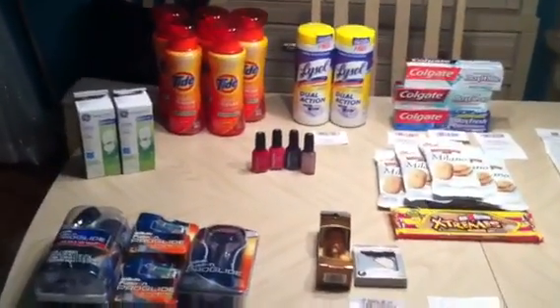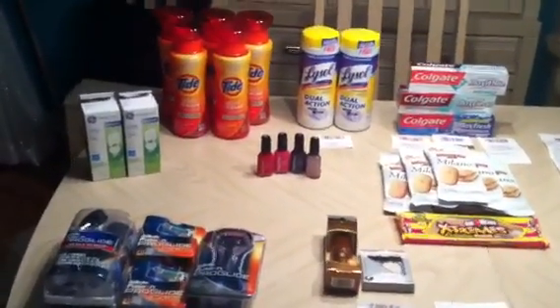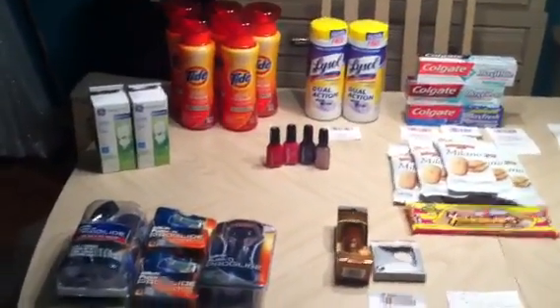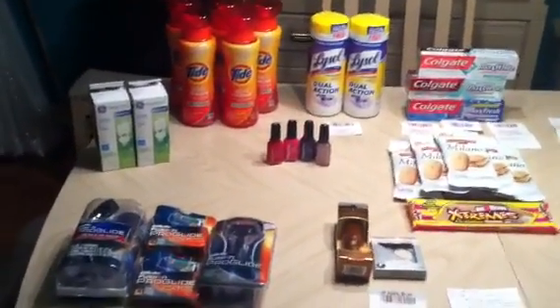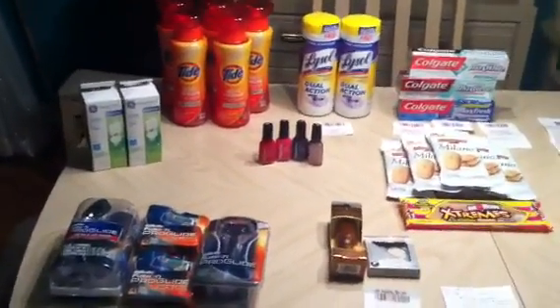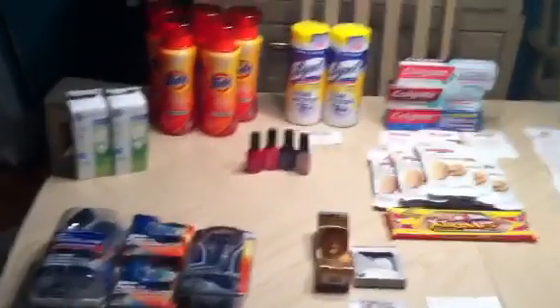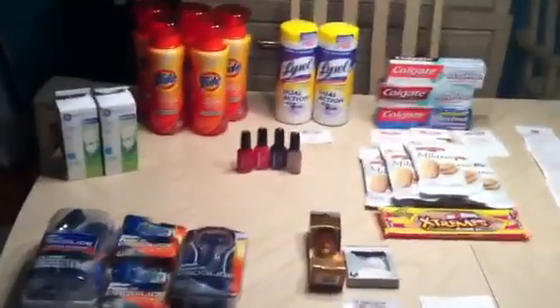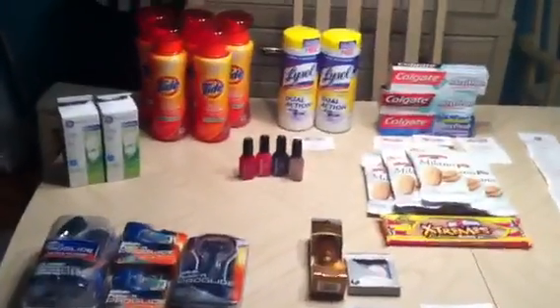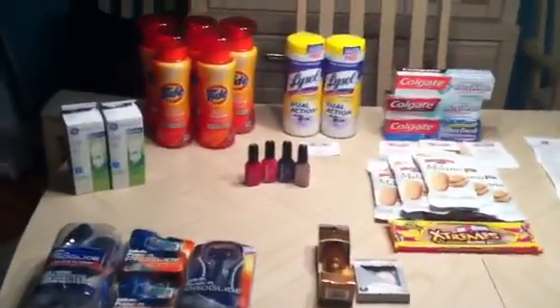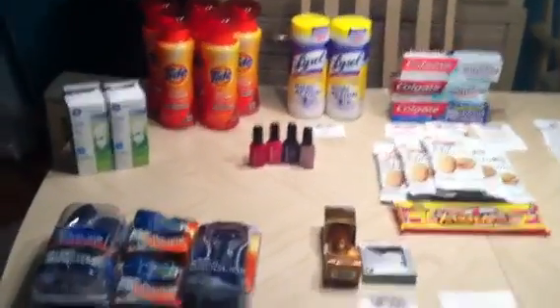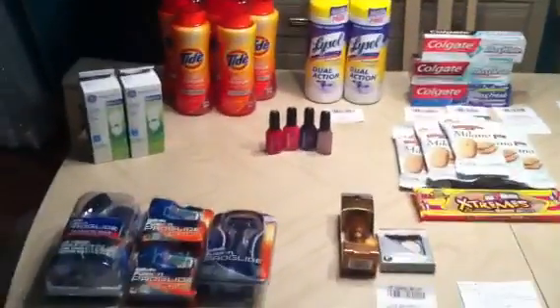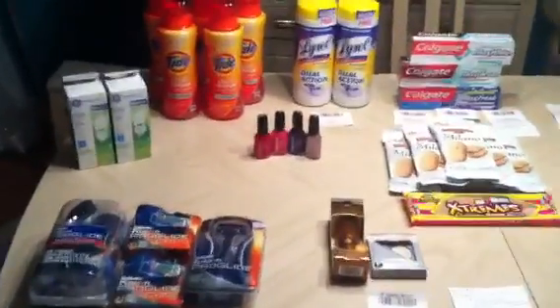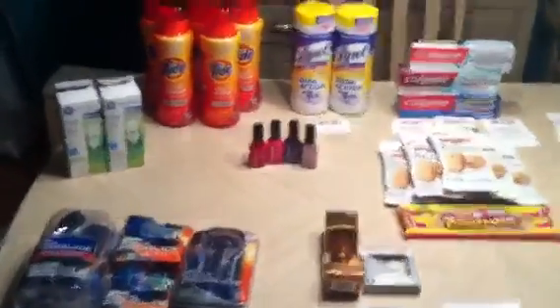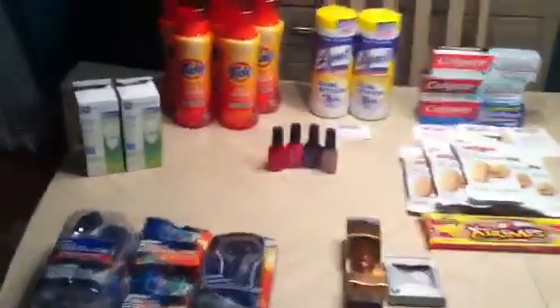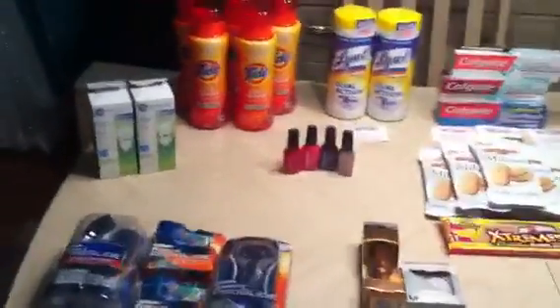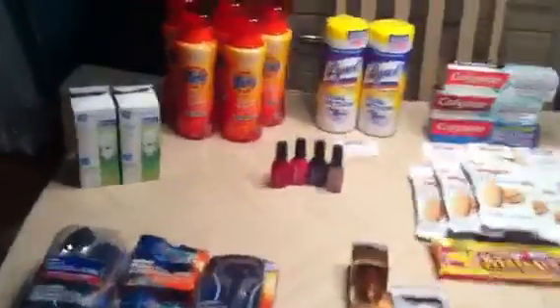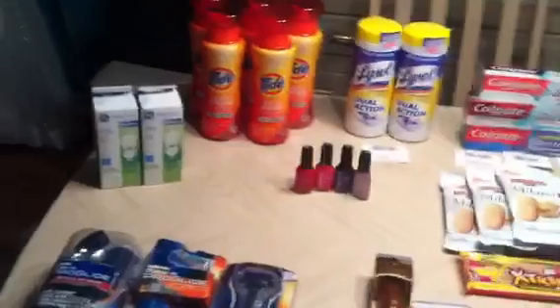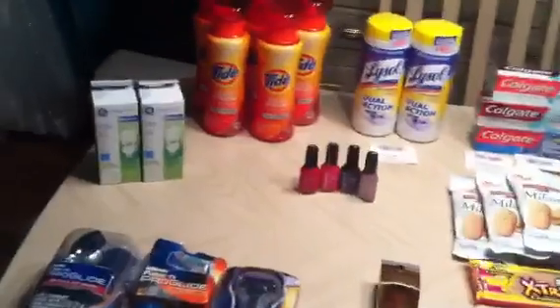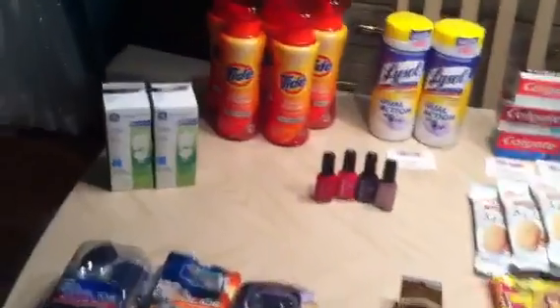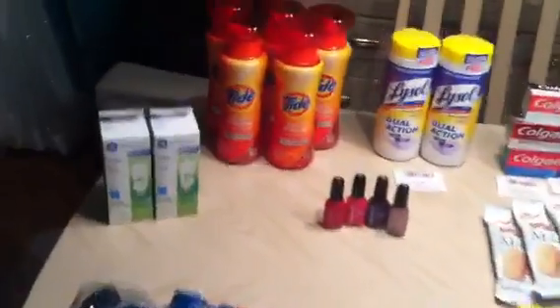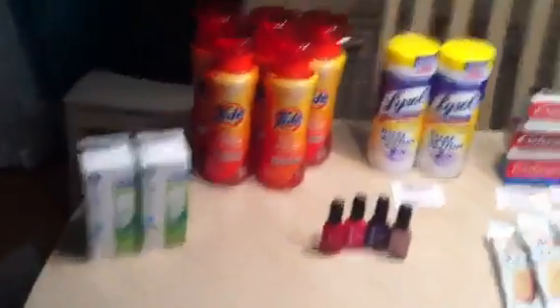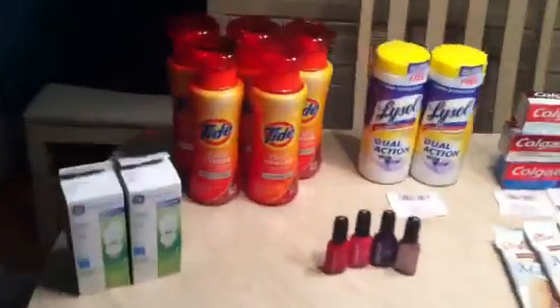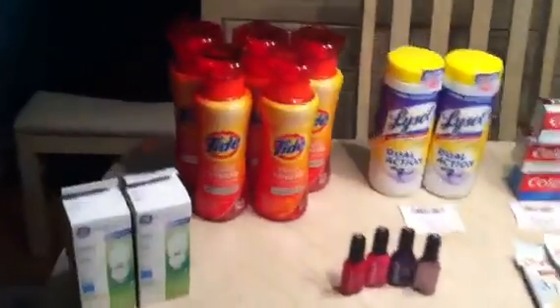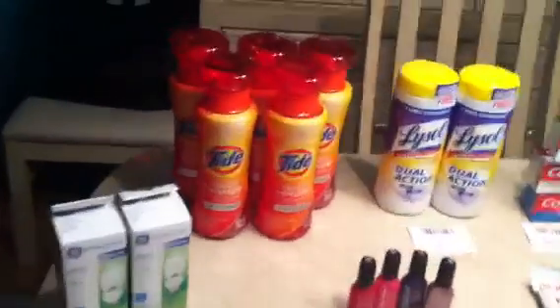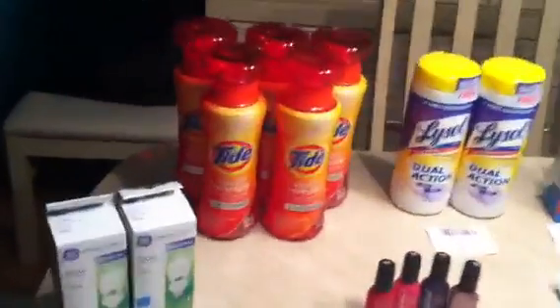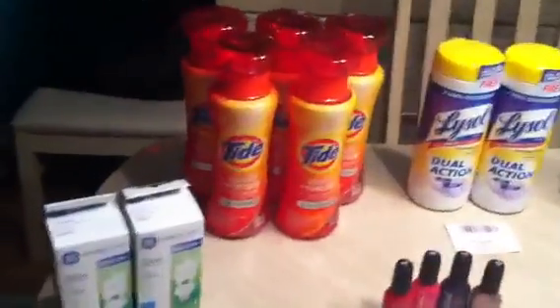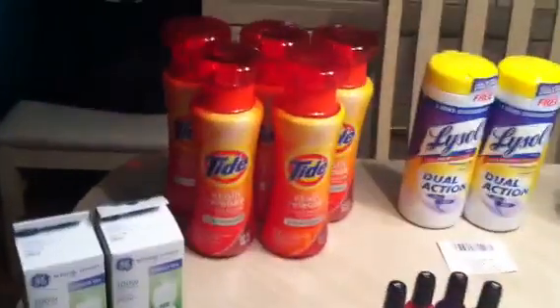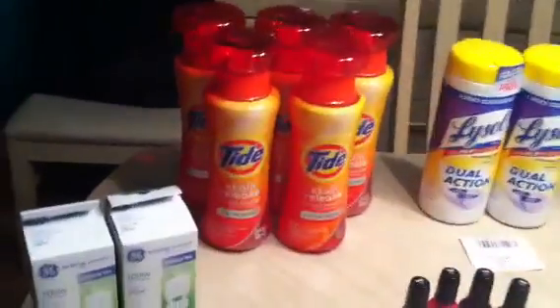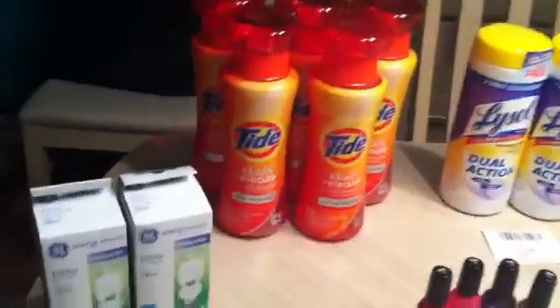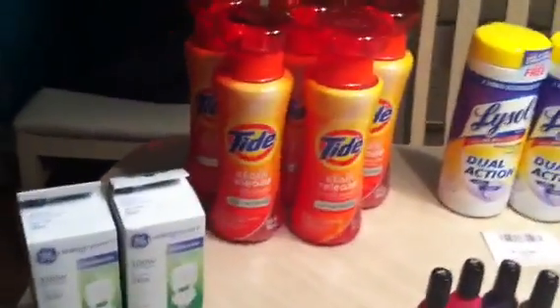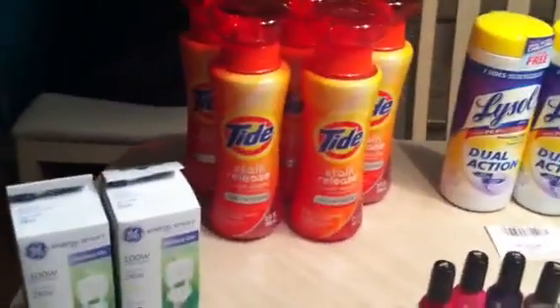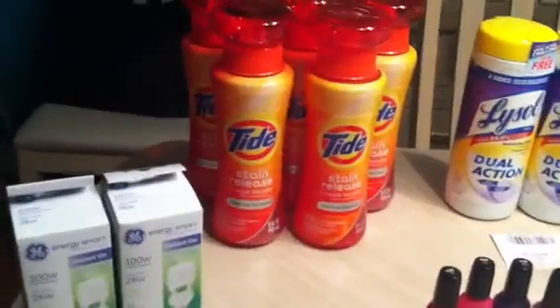So yes, I went to Rite Aid, and real quickly I'll show you. Real quickly.